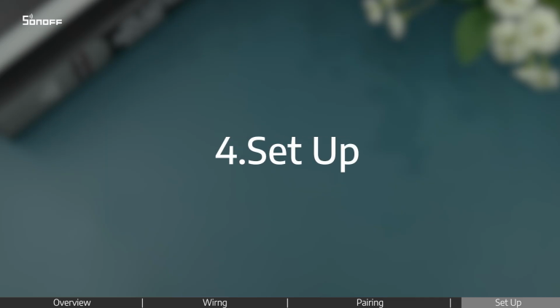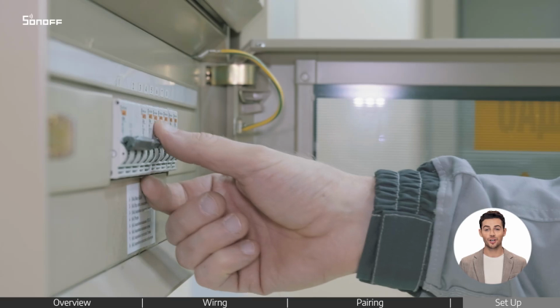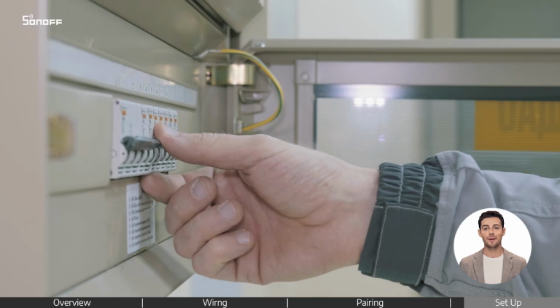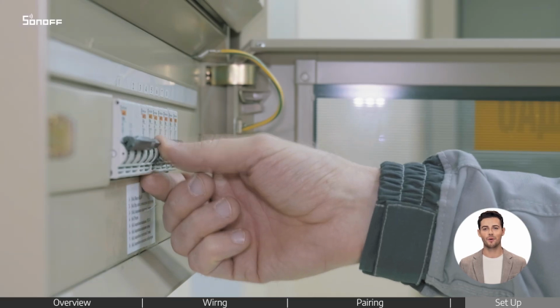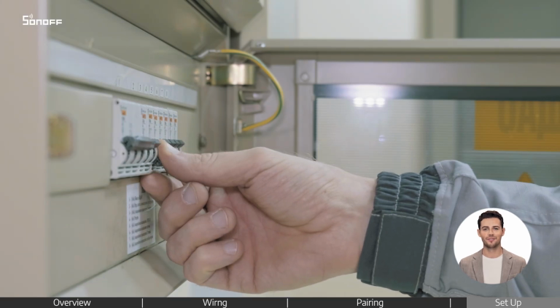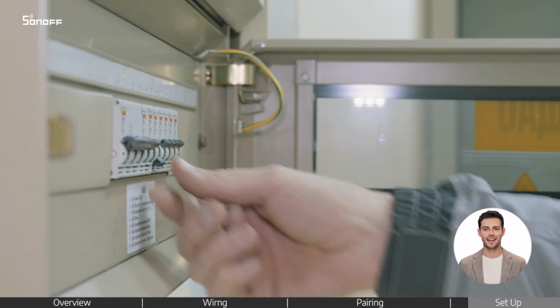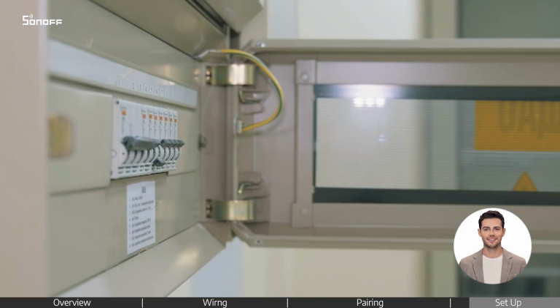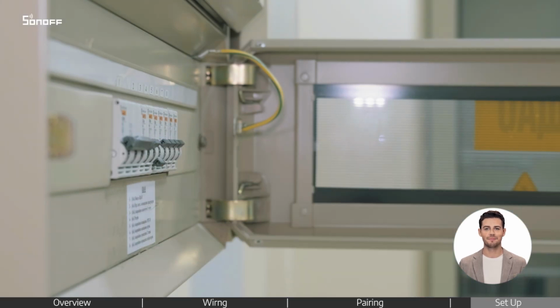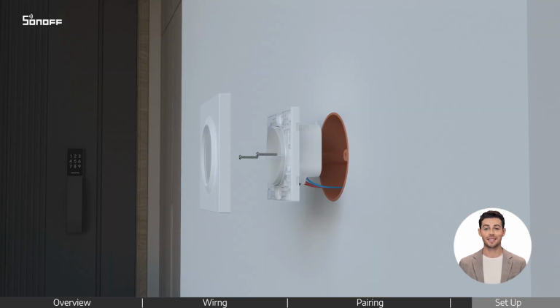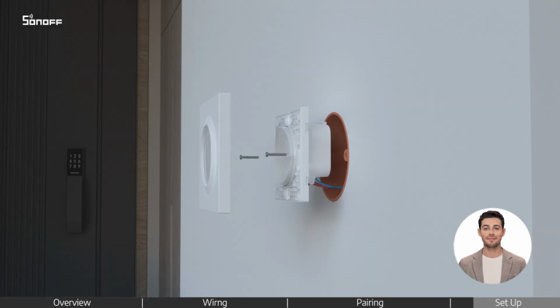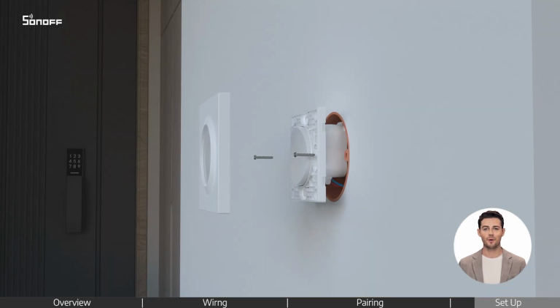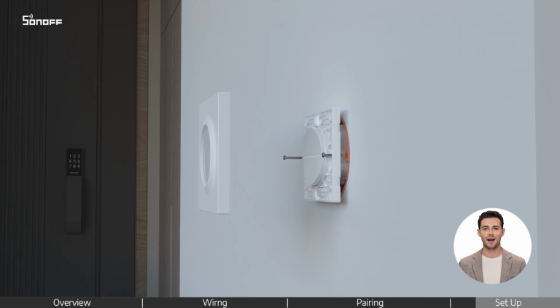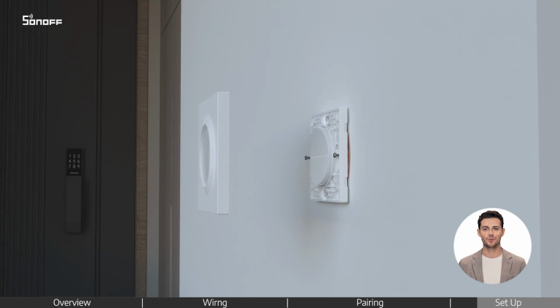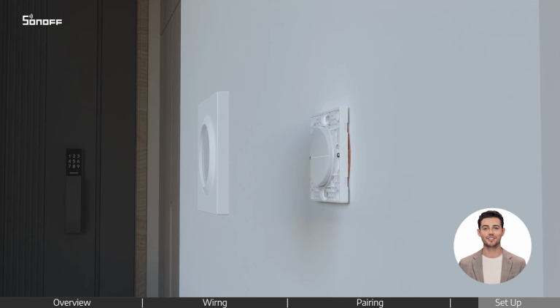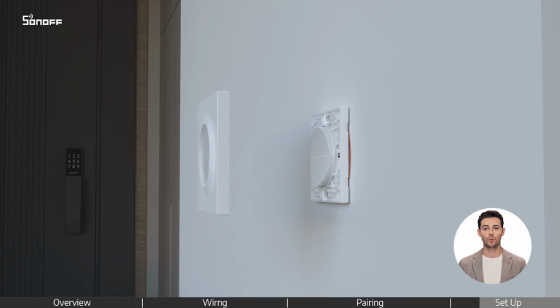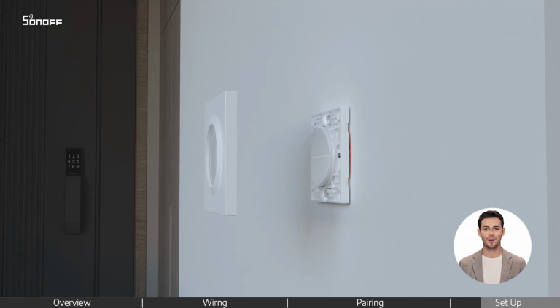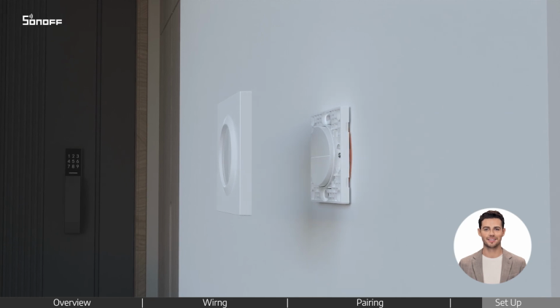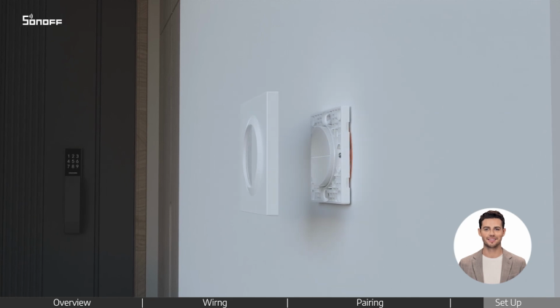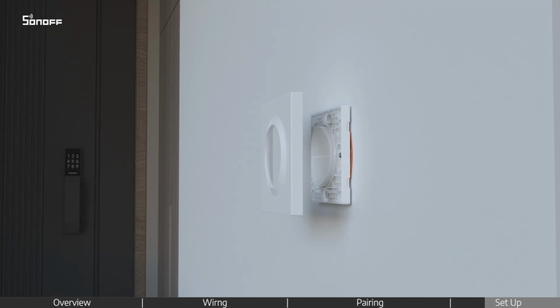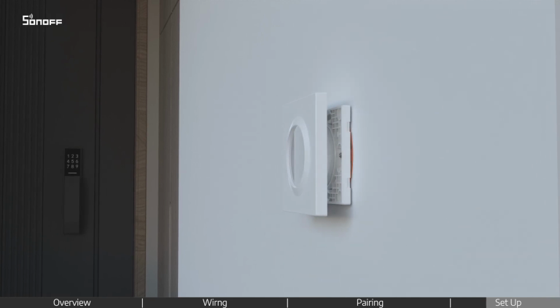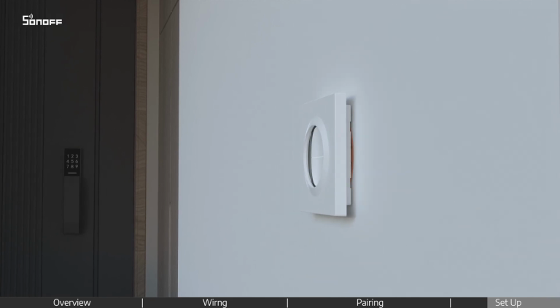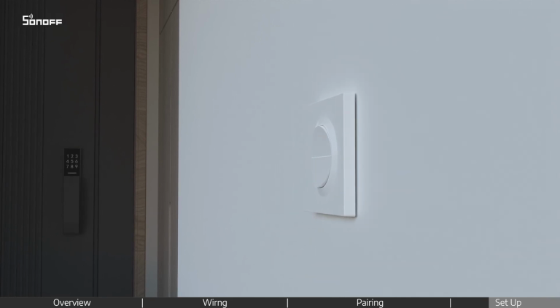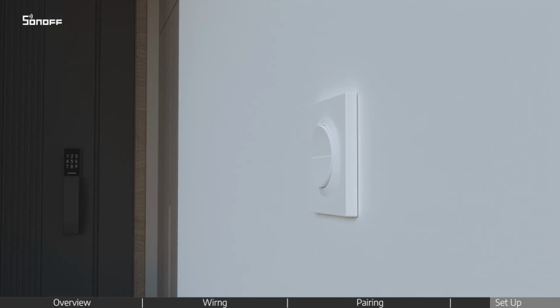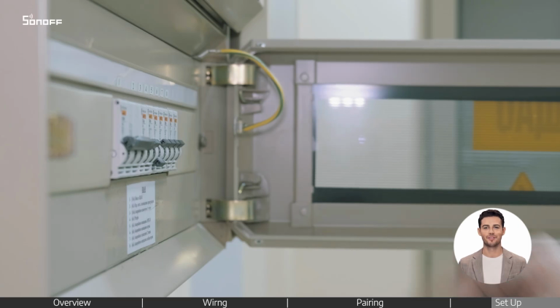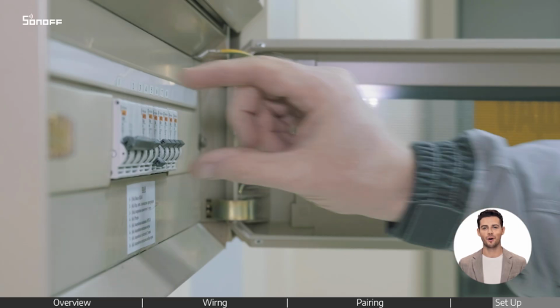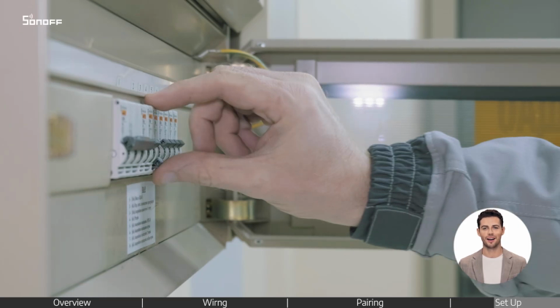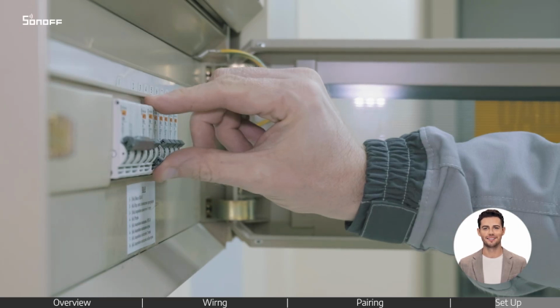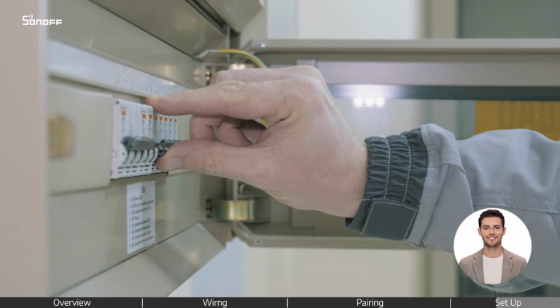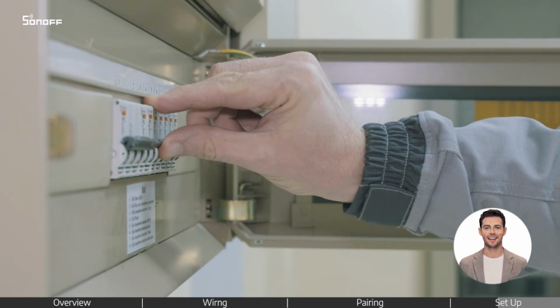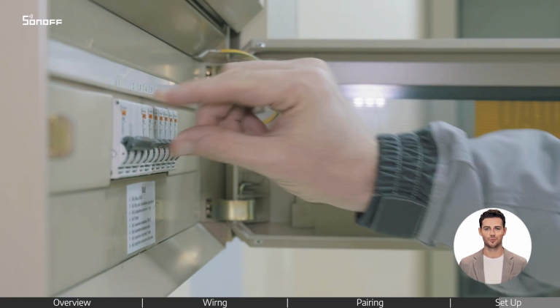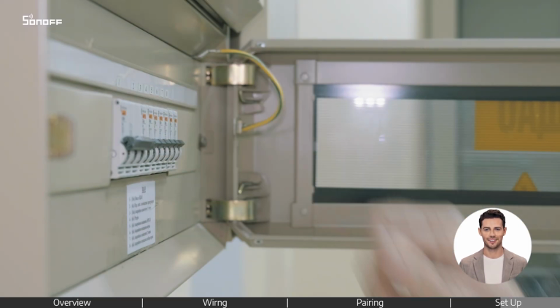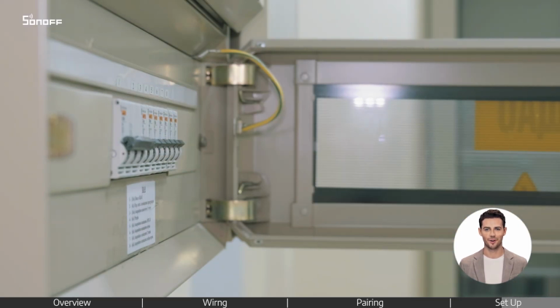Turn the power off again. Place the power module into the wall box. After powering on, the device is ready to go.